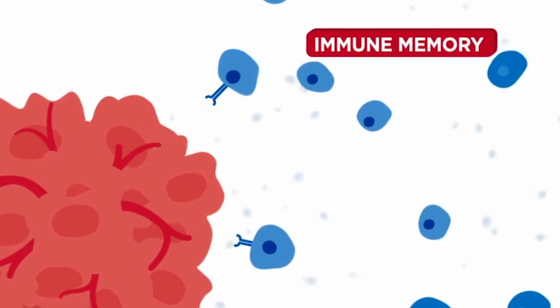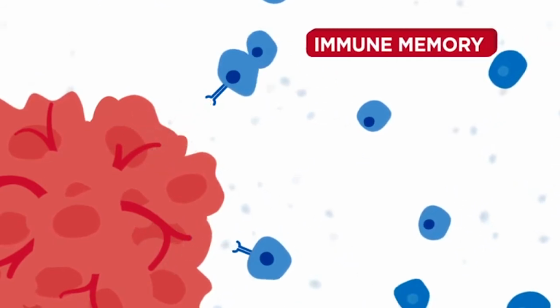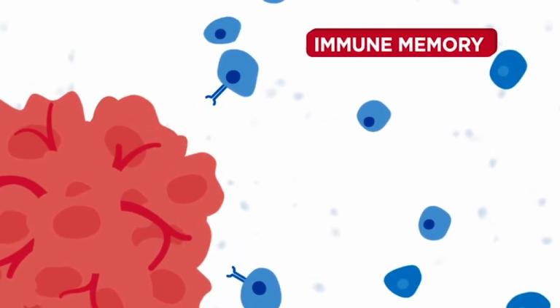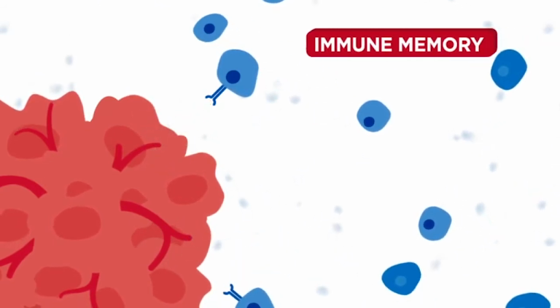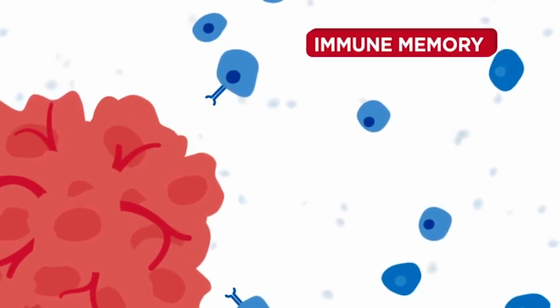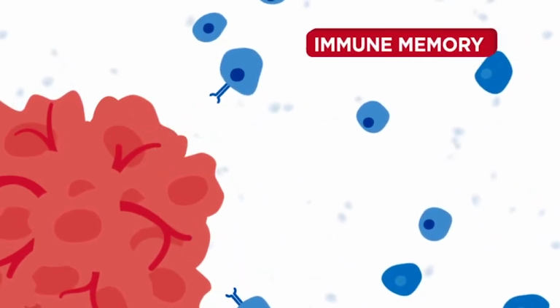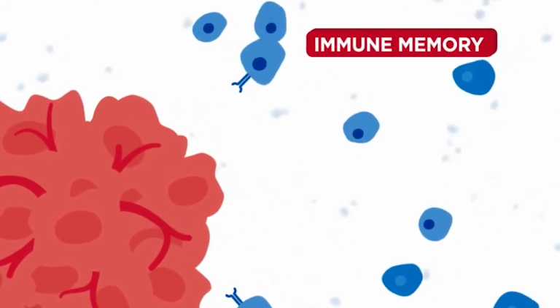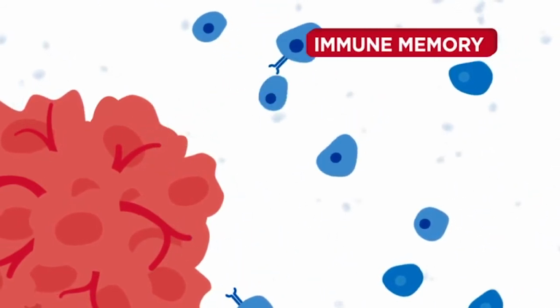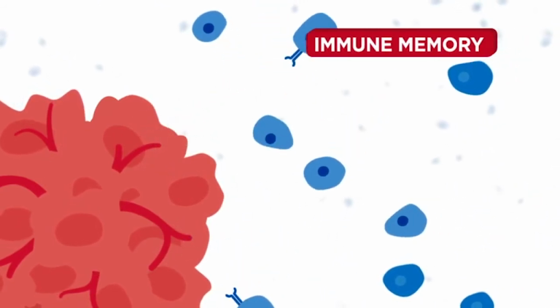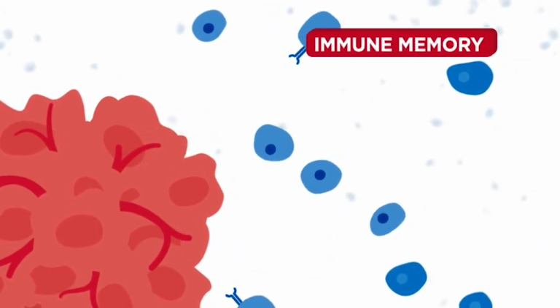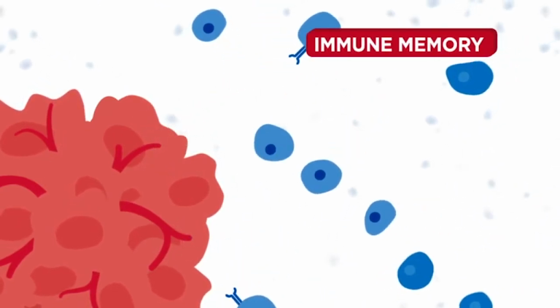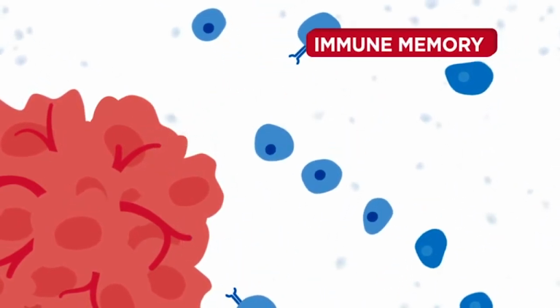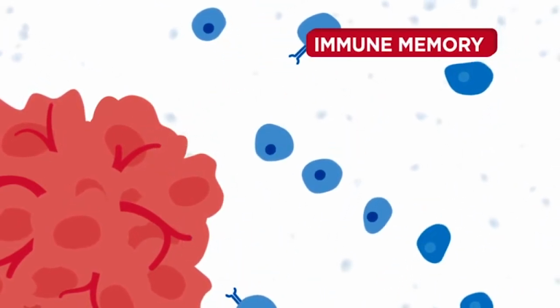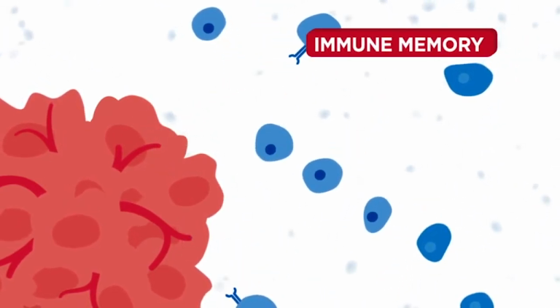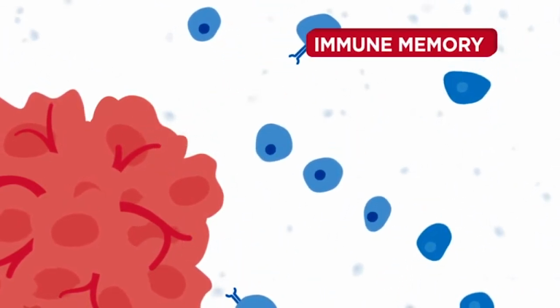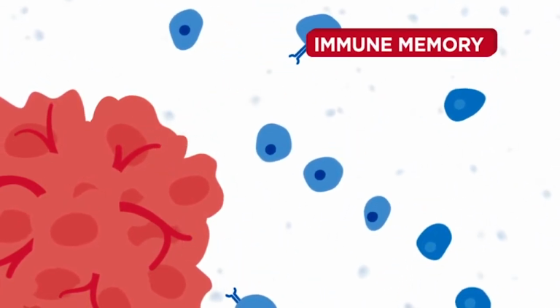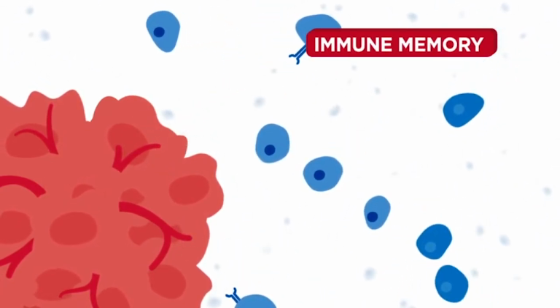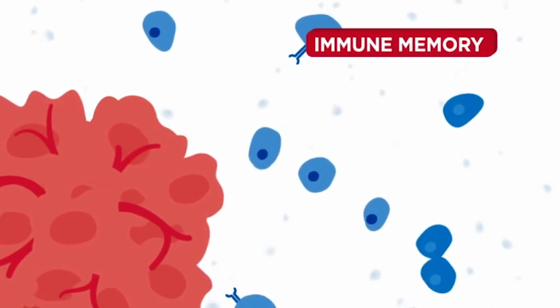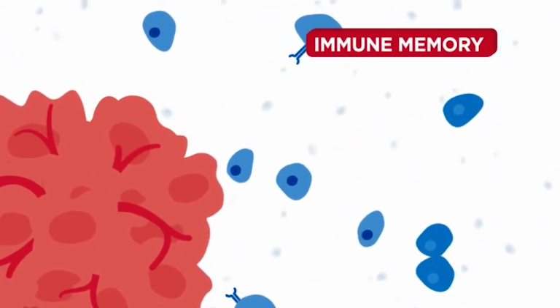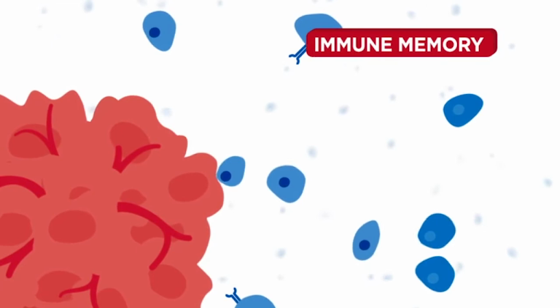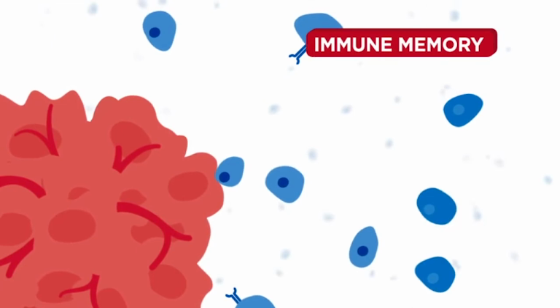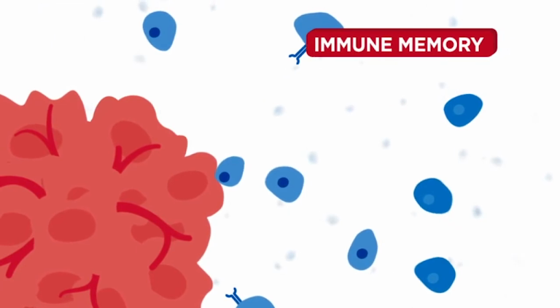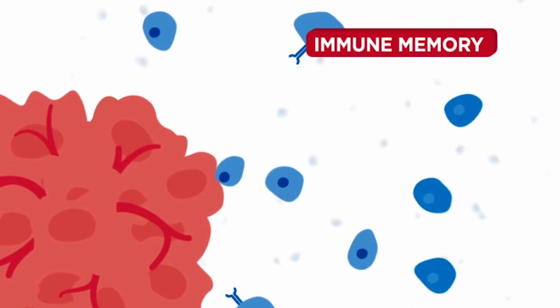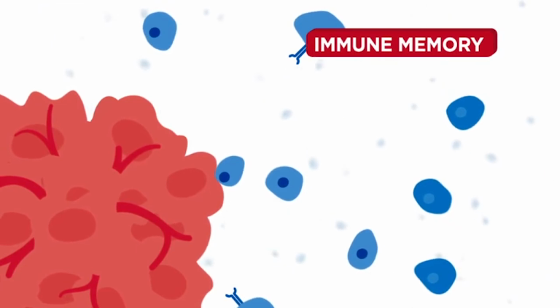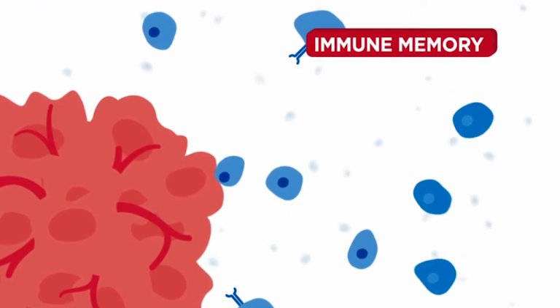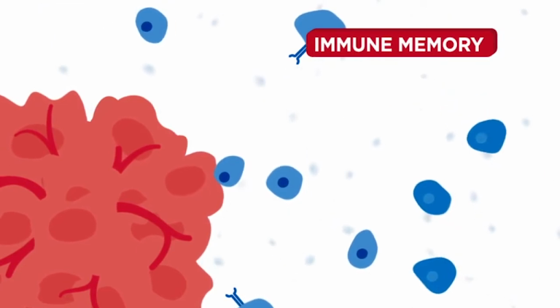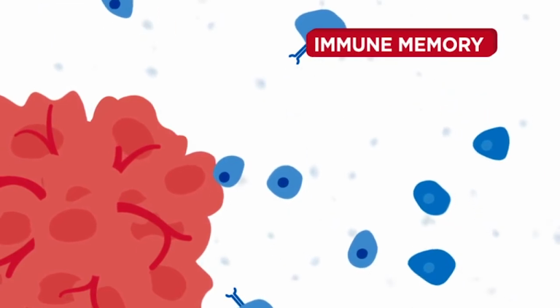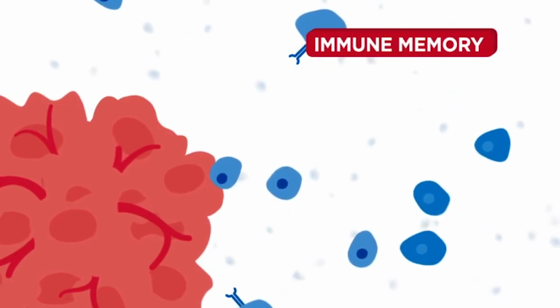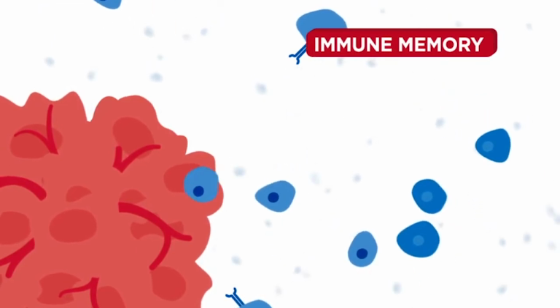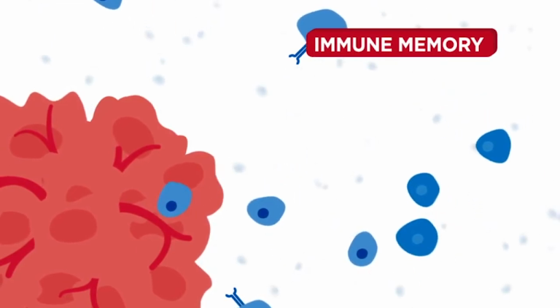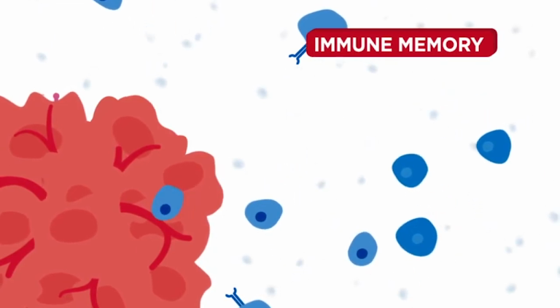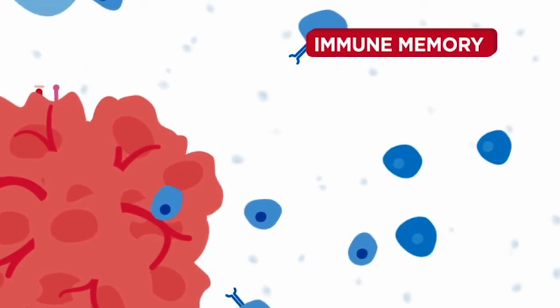Helper T cells also promote immune memory, necessary for a long-lasting anti-tumor immune response.